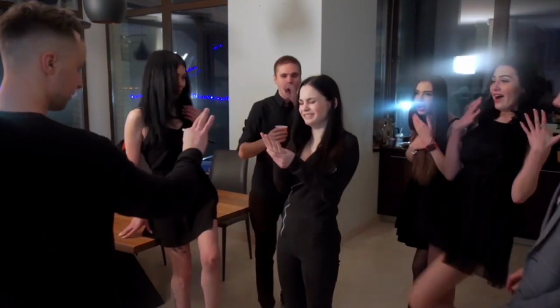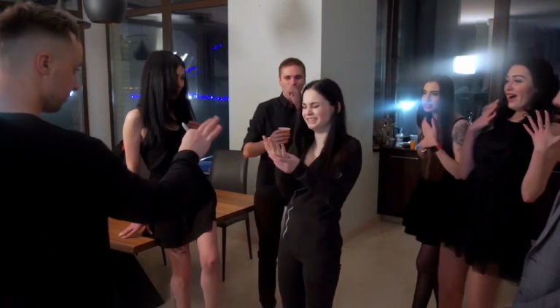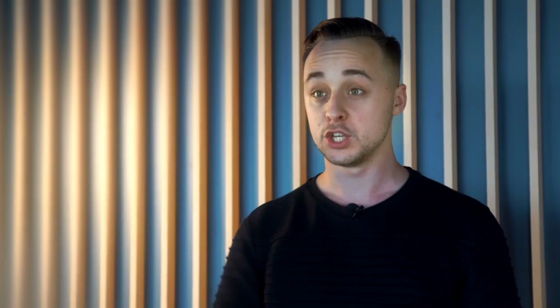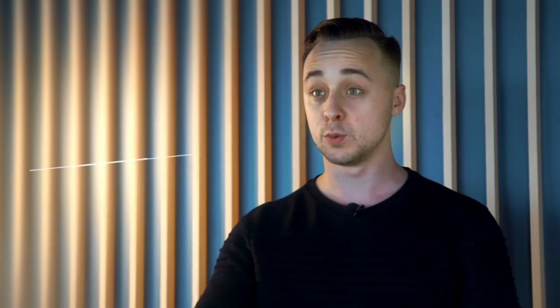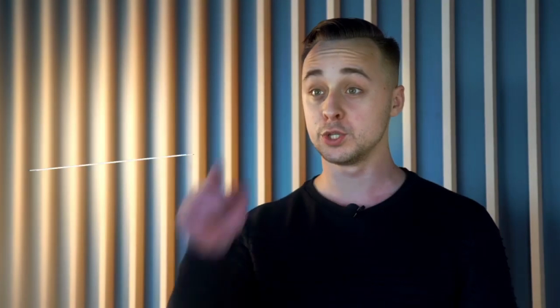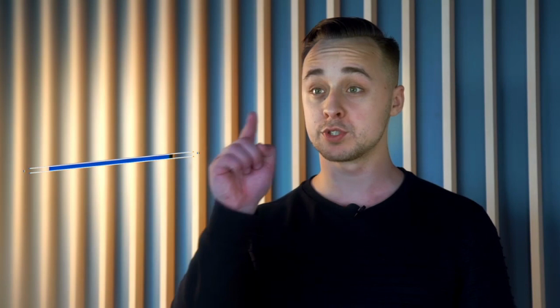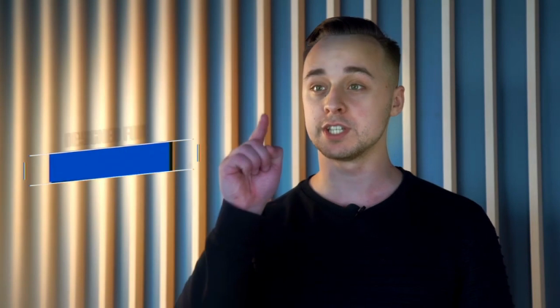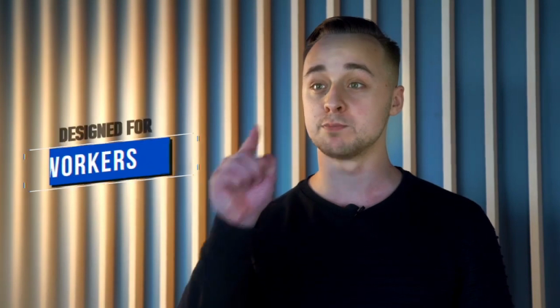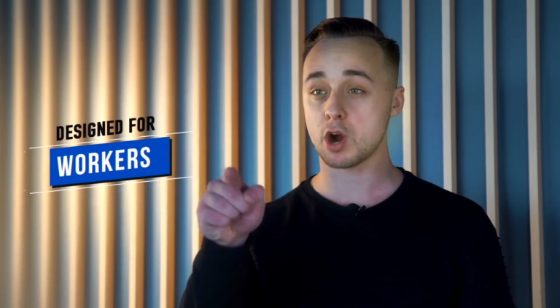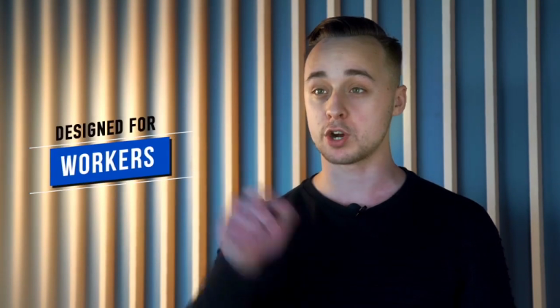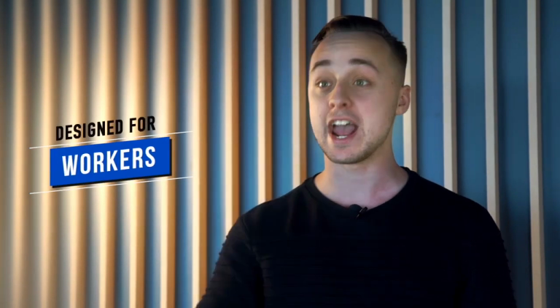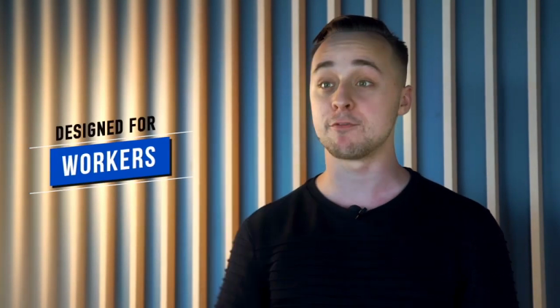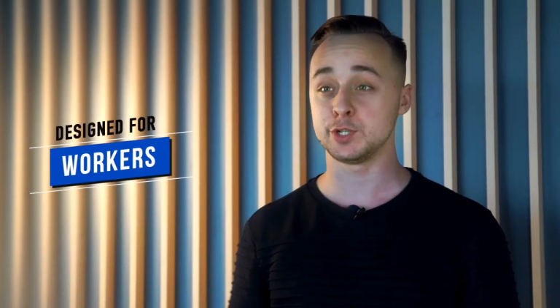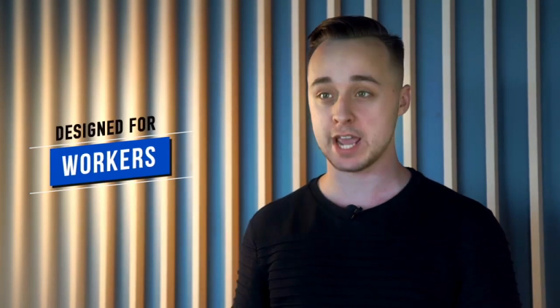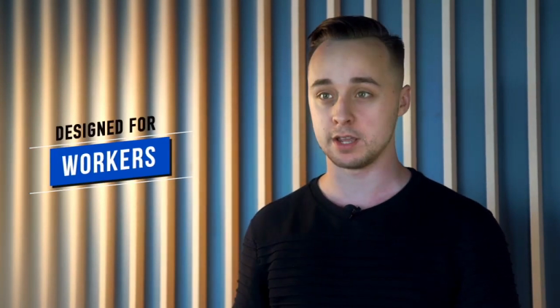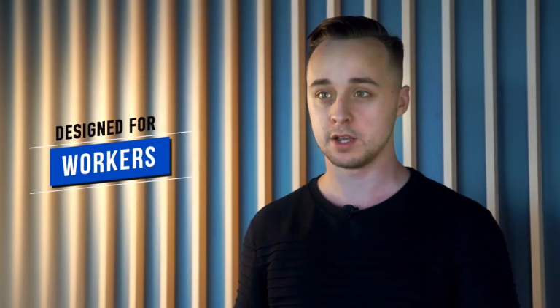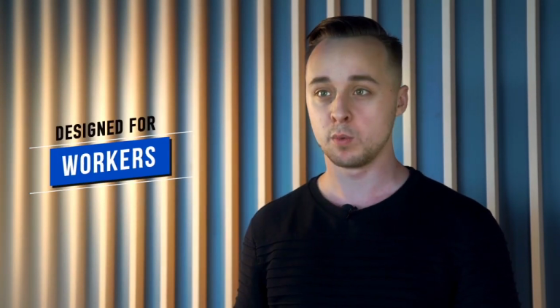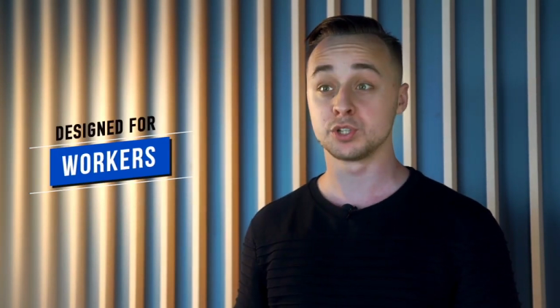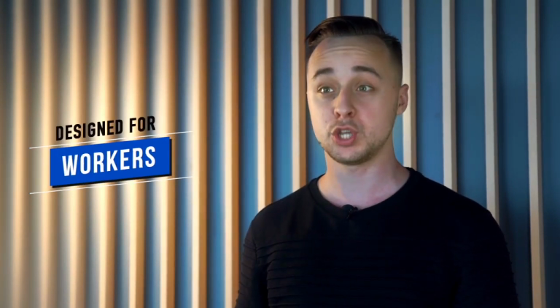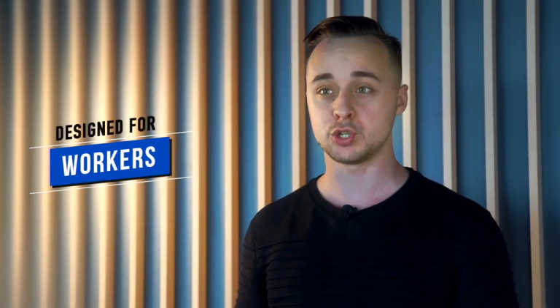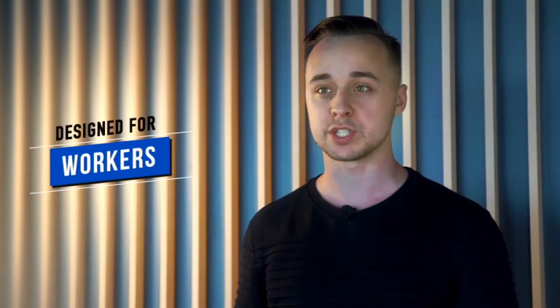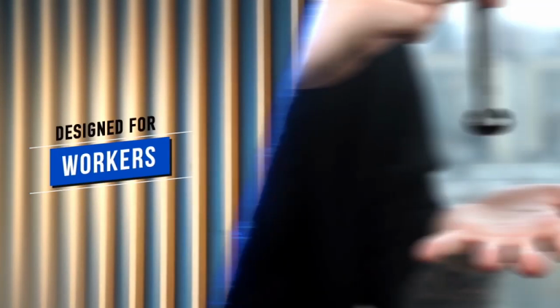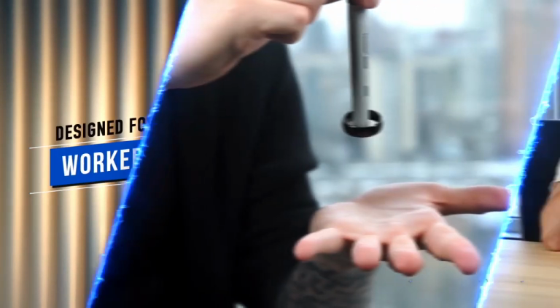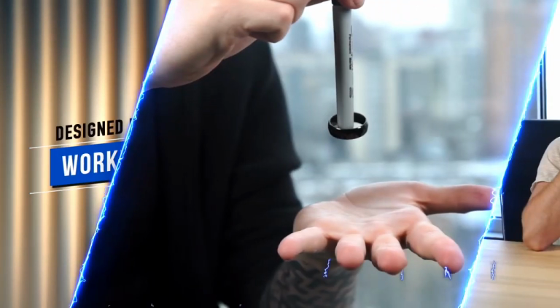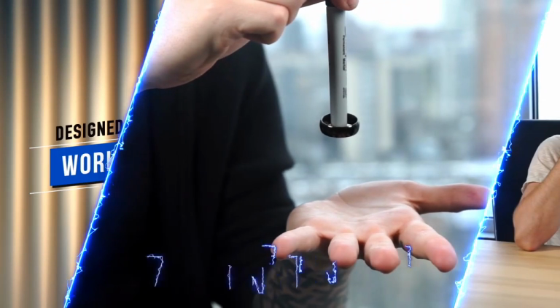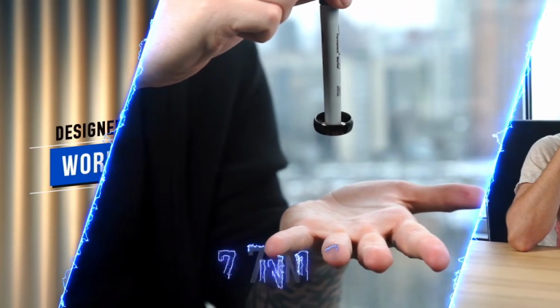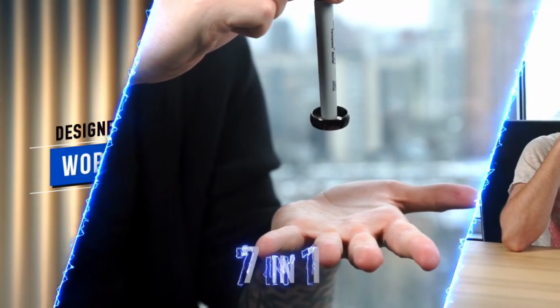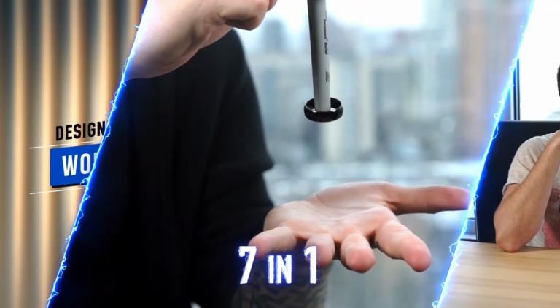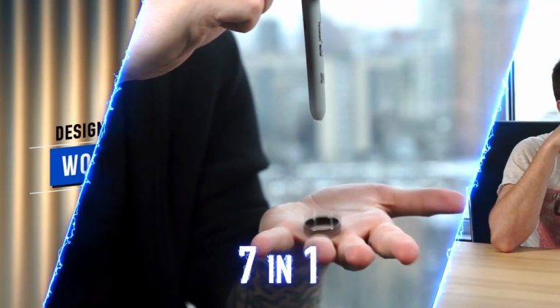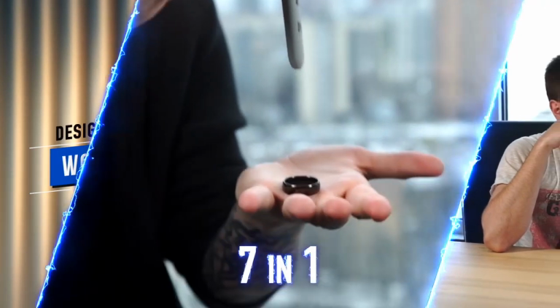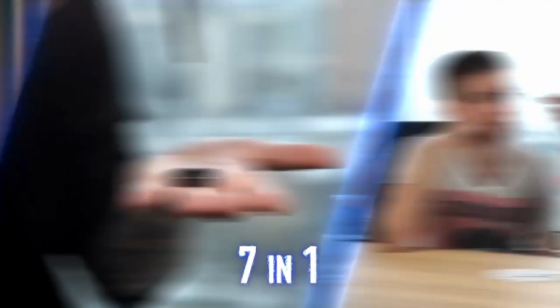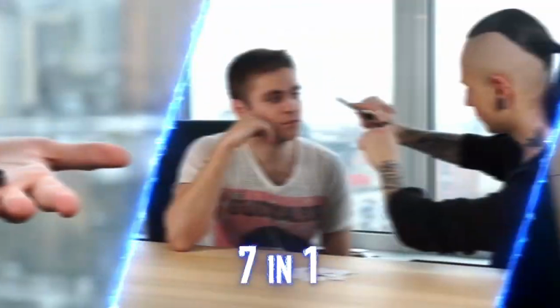You will use this marker every day. We'll teach you 7 incredible magic effects.